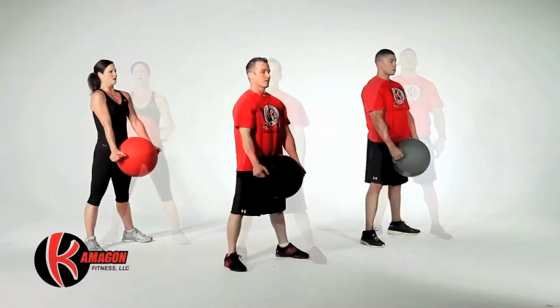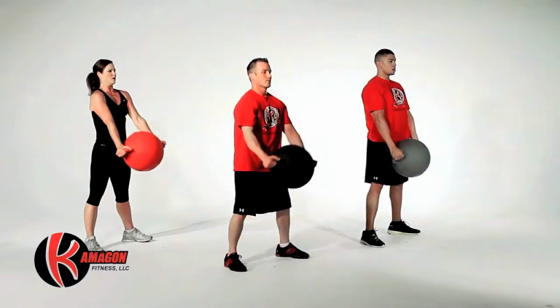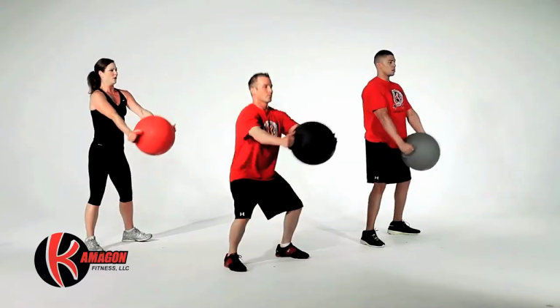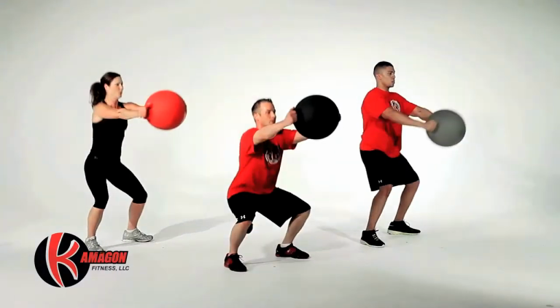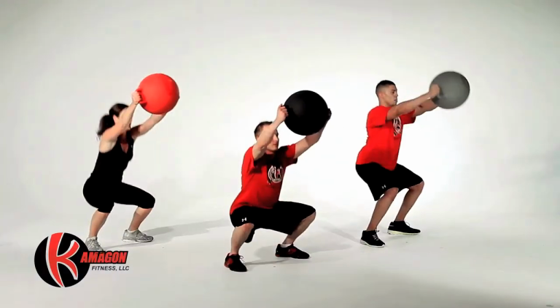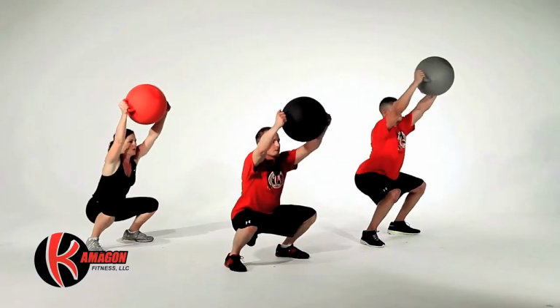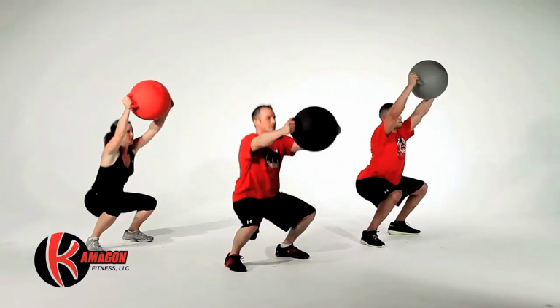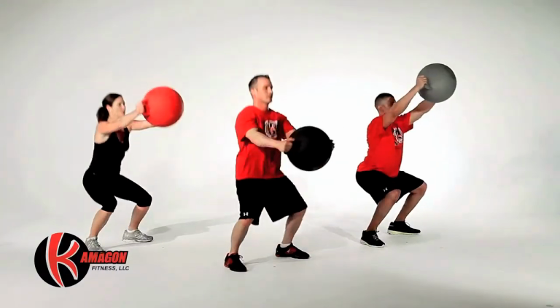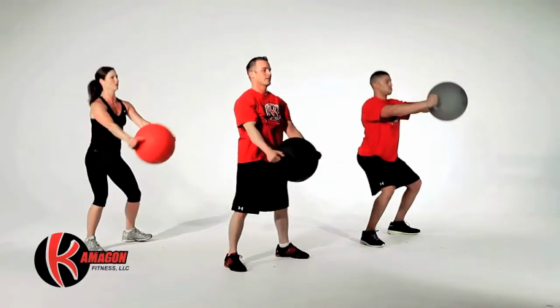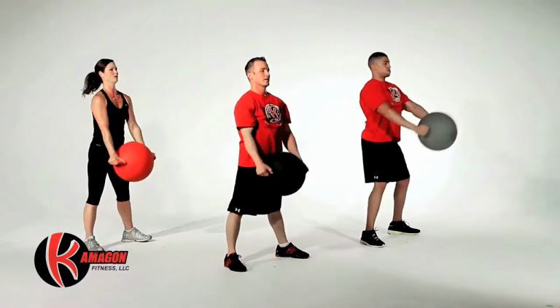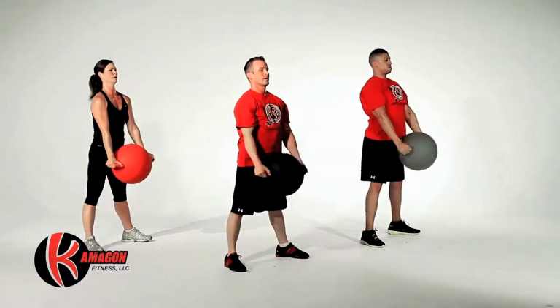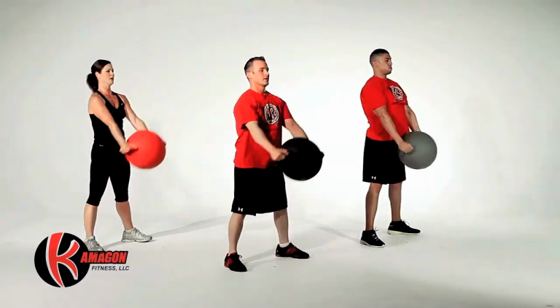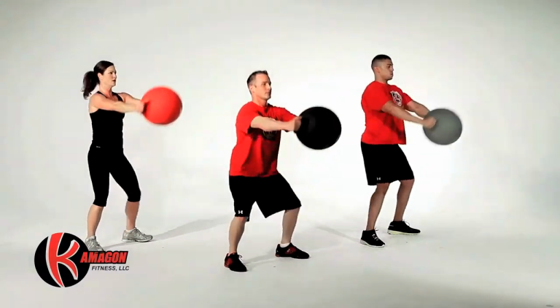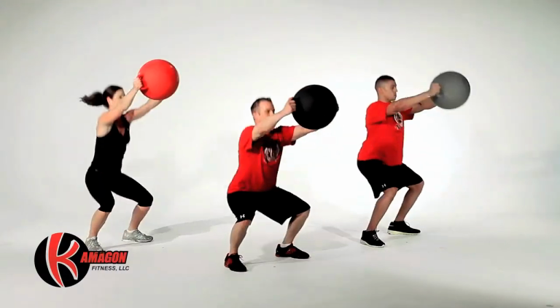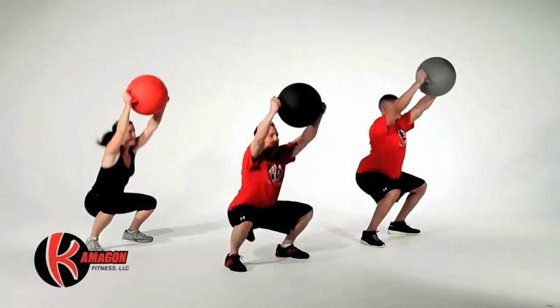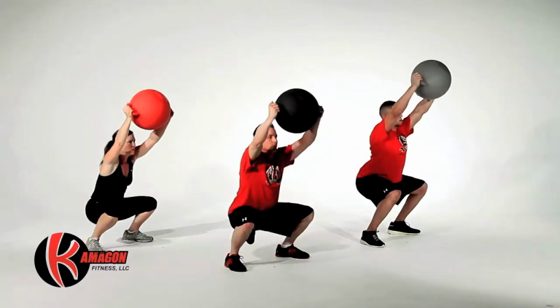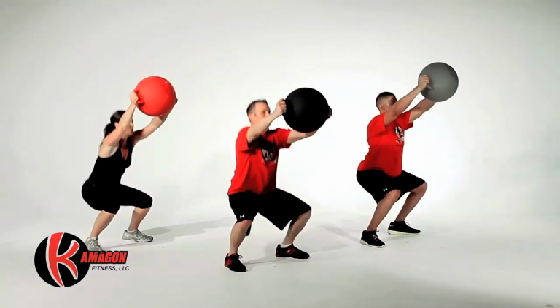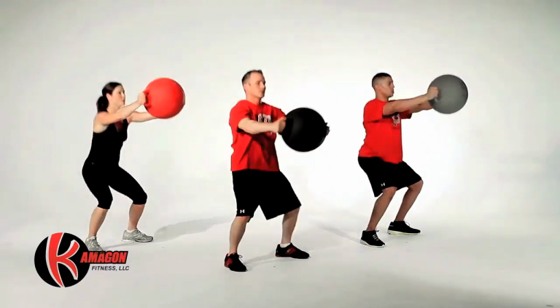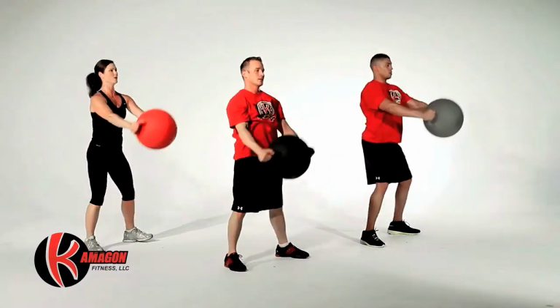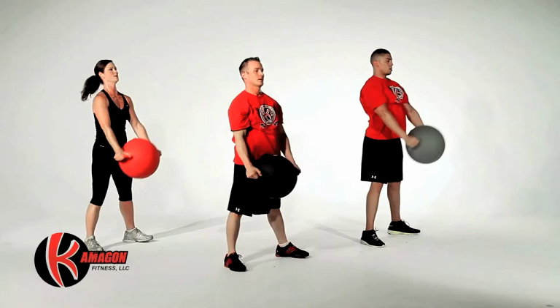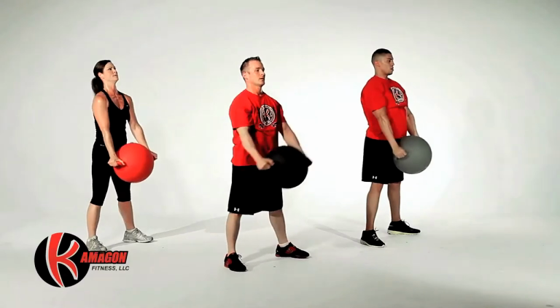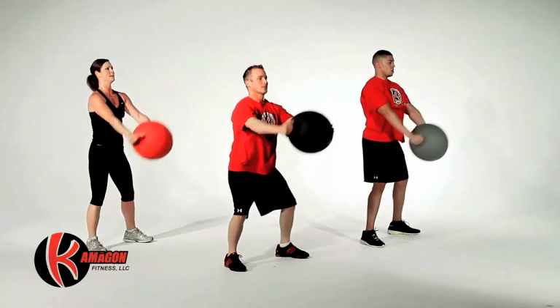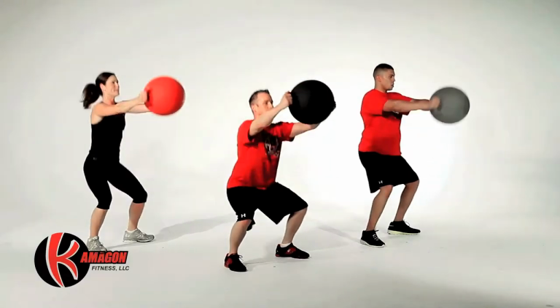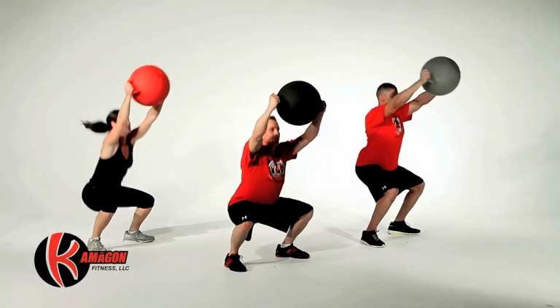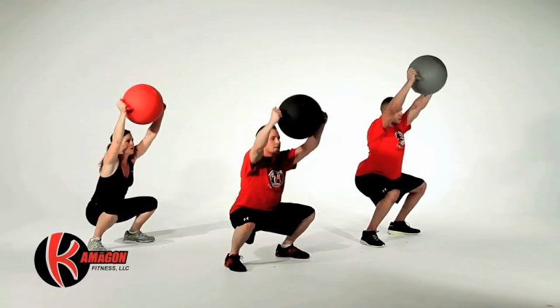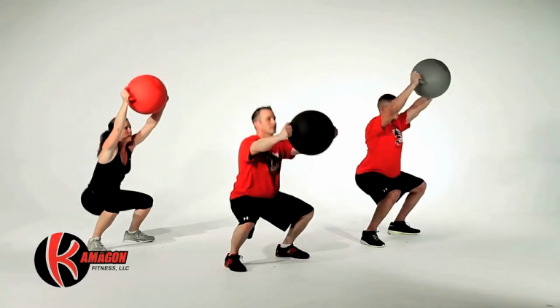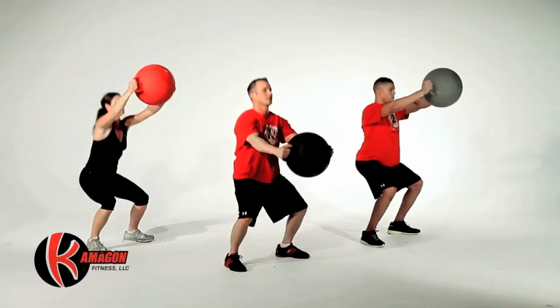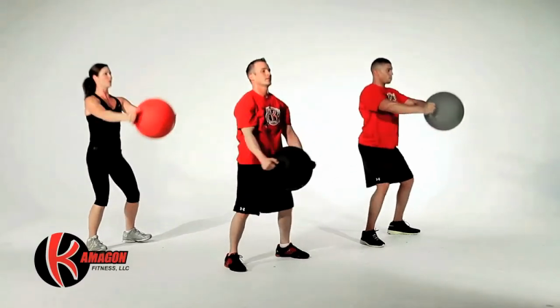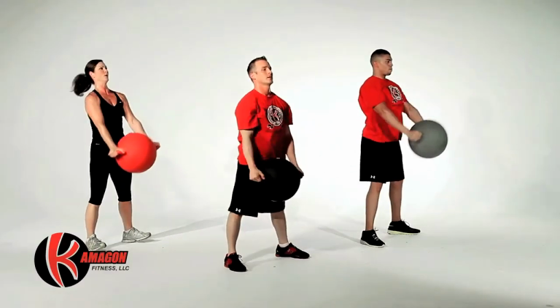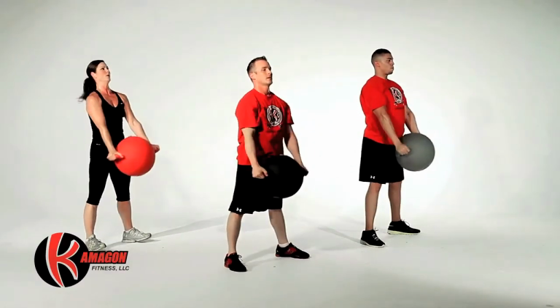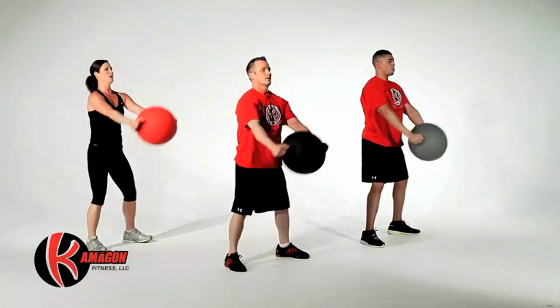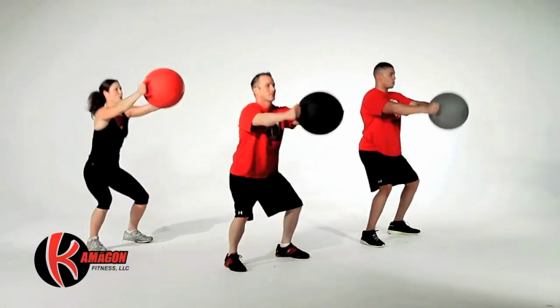Now we're going to perform a squat with a front raise. Perform 15 total repetitions.